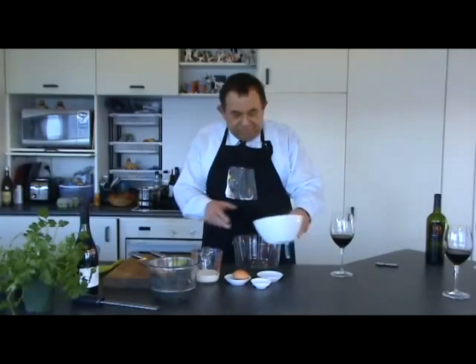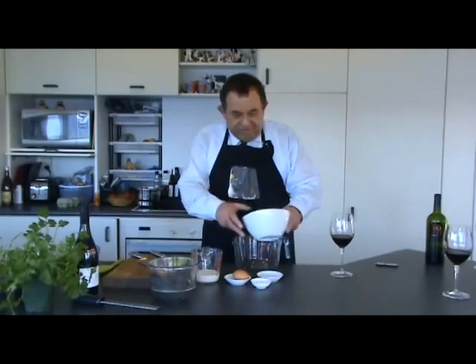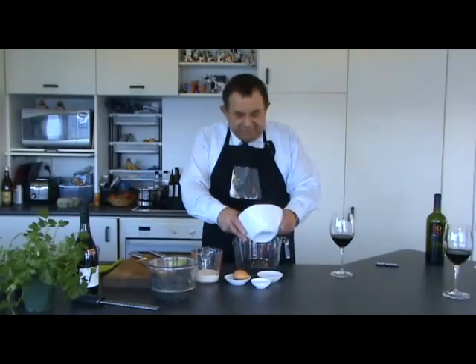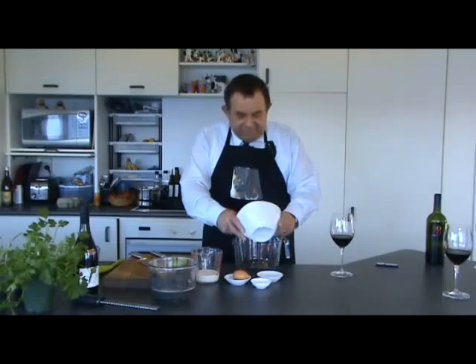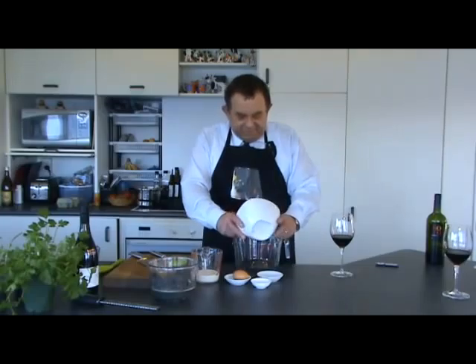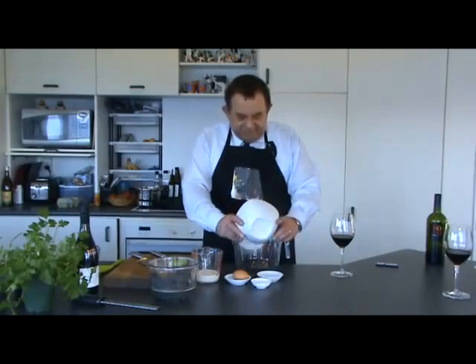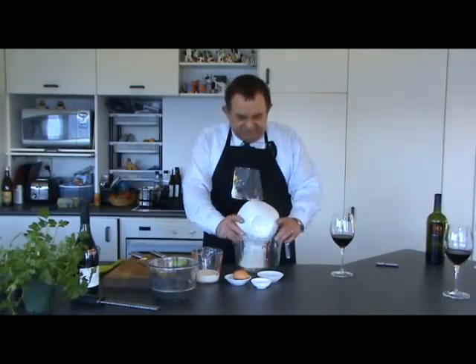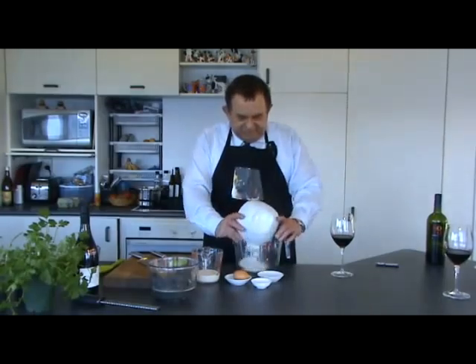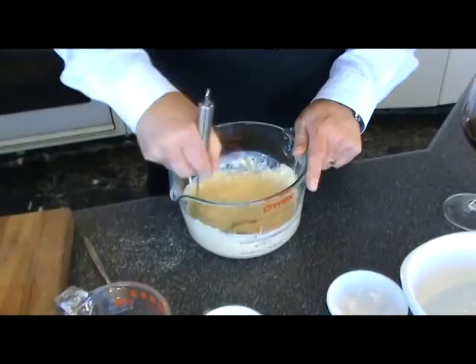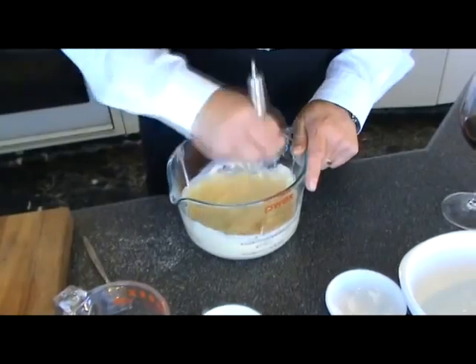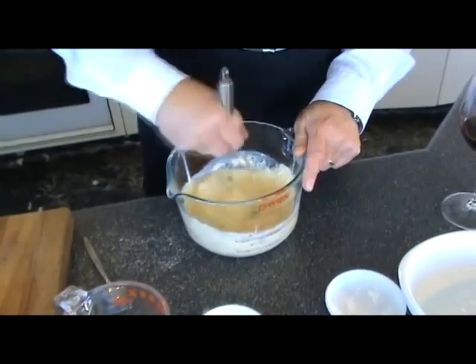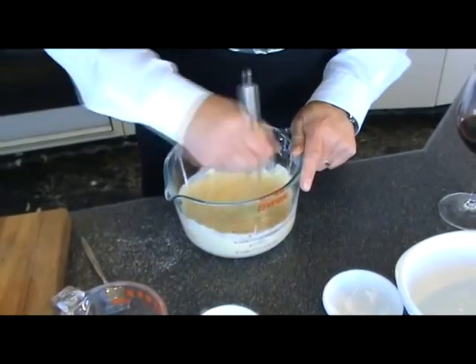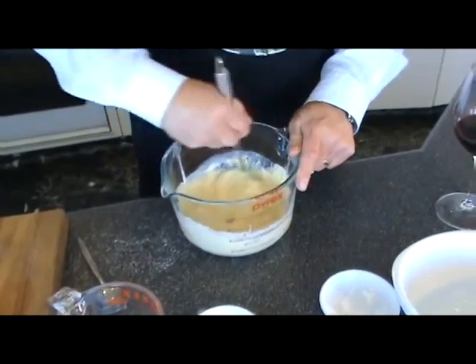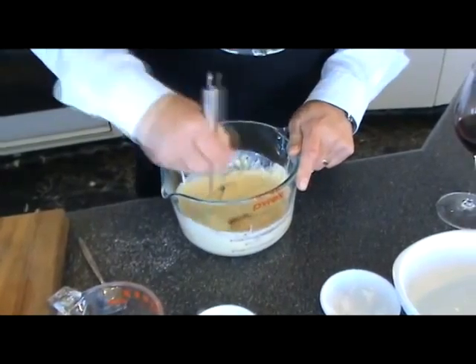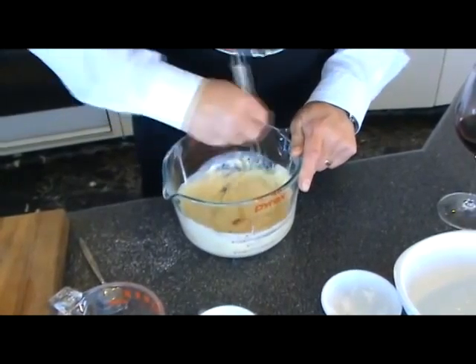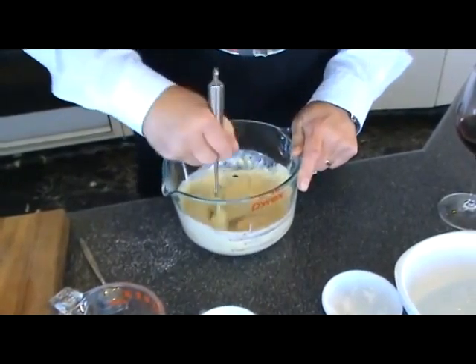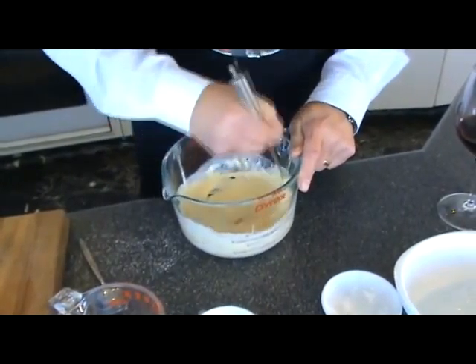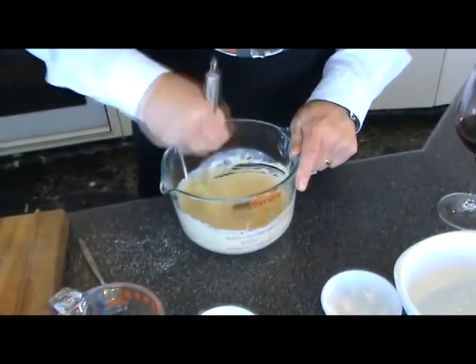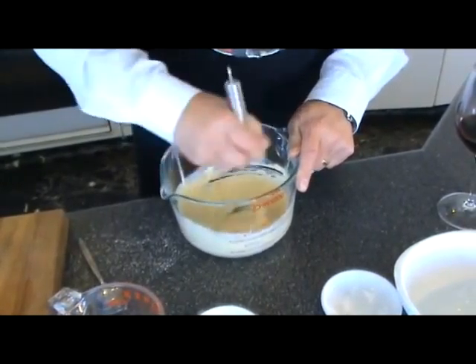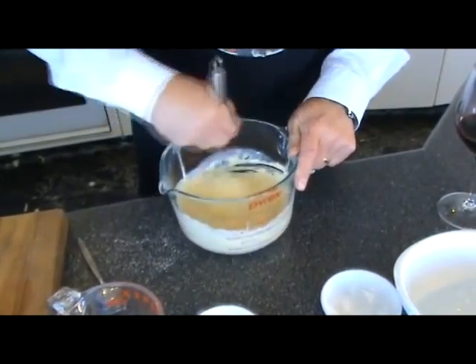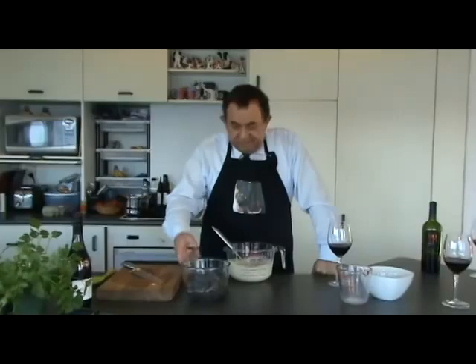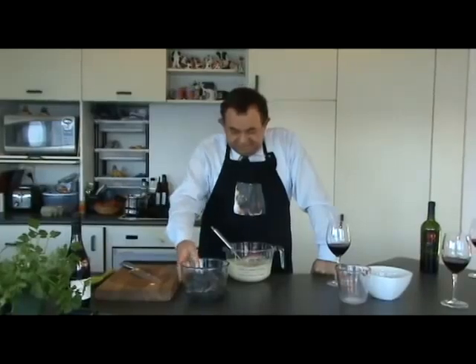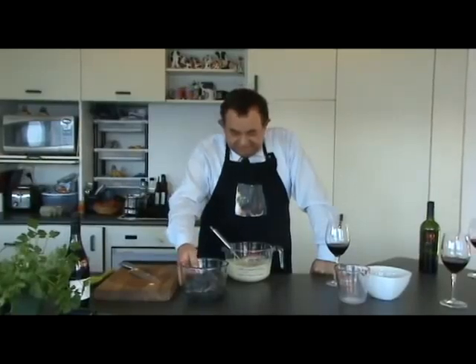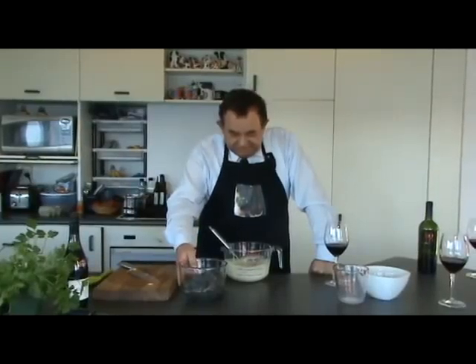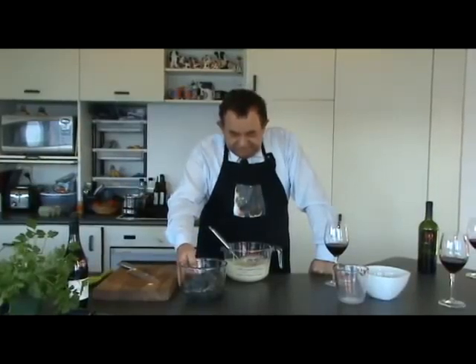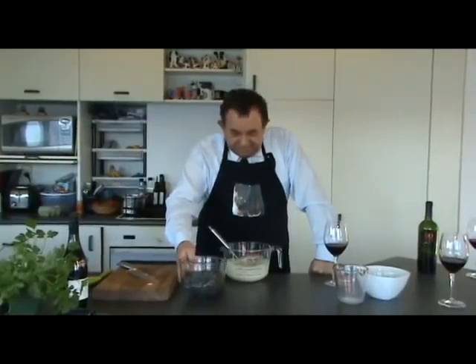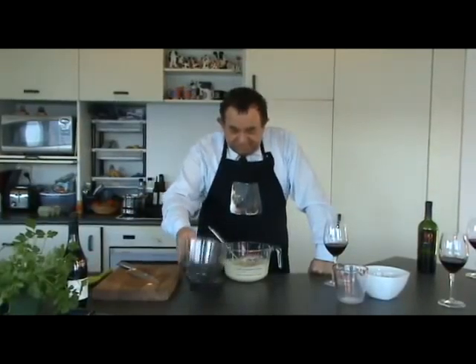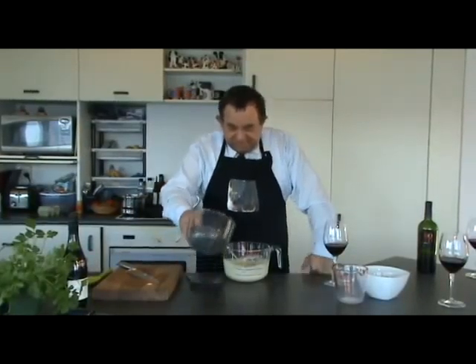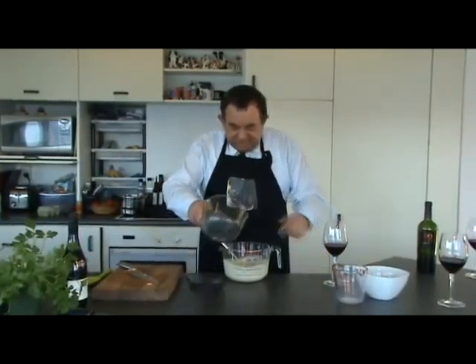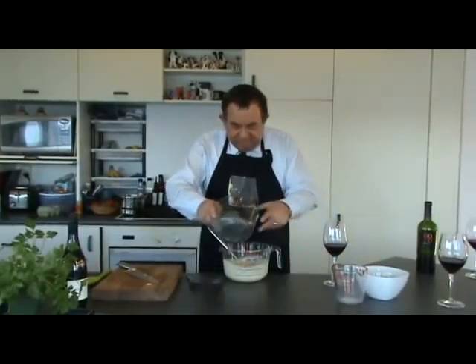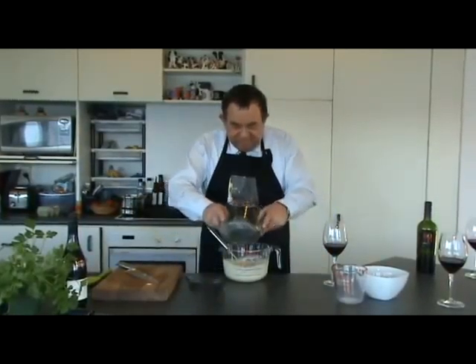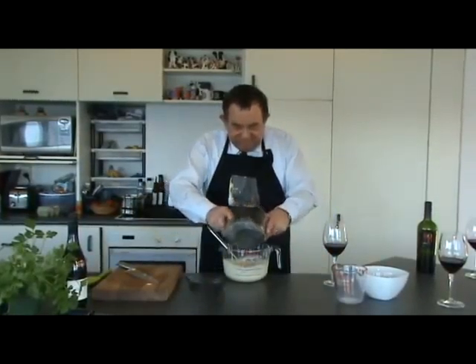Put the flour in the bowl — nice and smooth, no lumps. Now it's nice and creamy. We'll chuck in the pava.